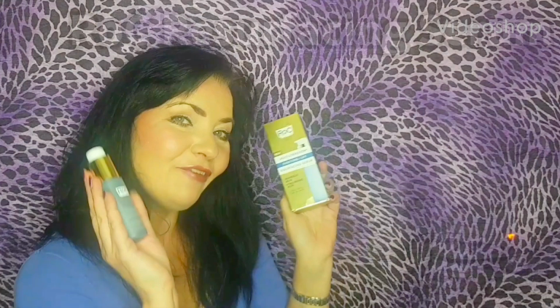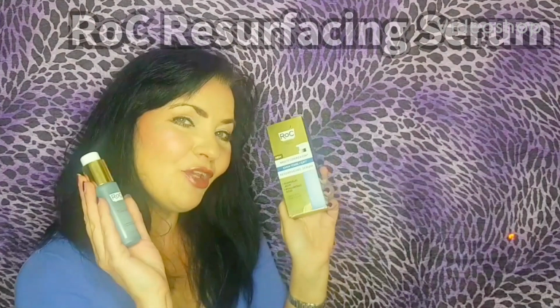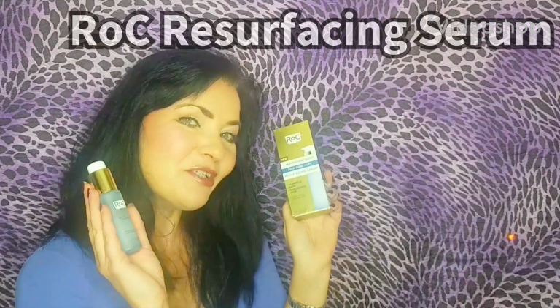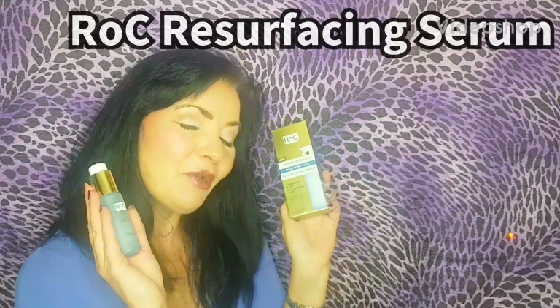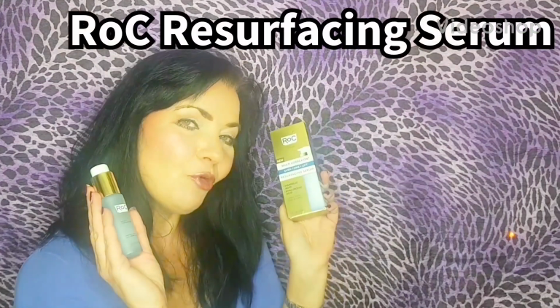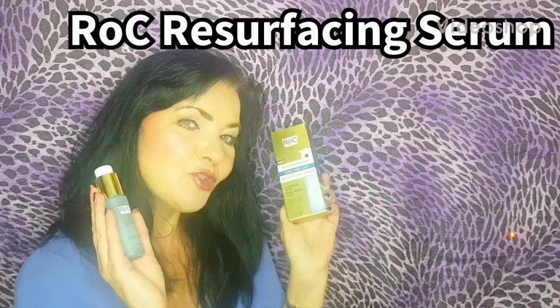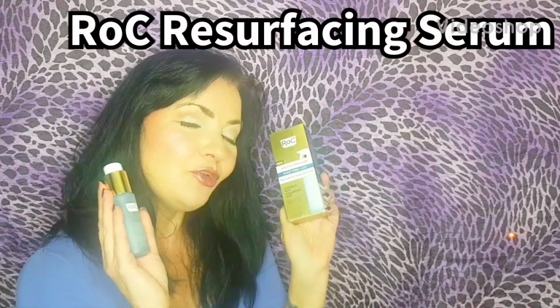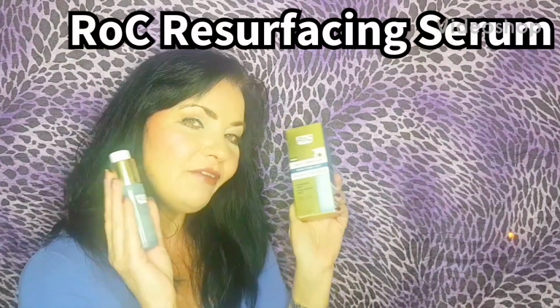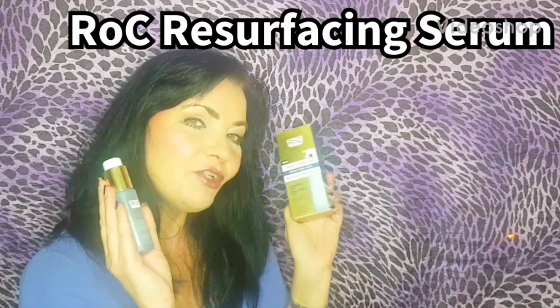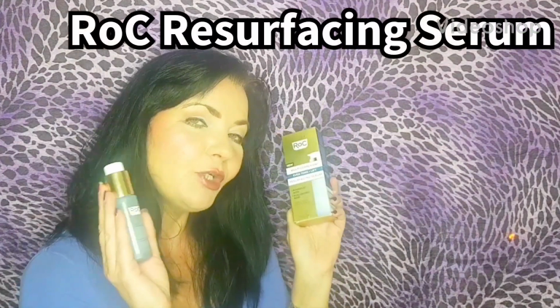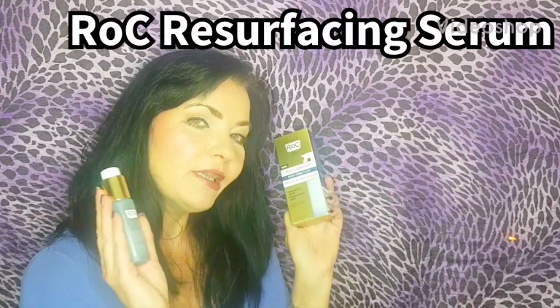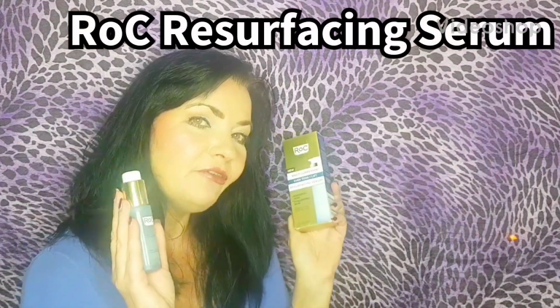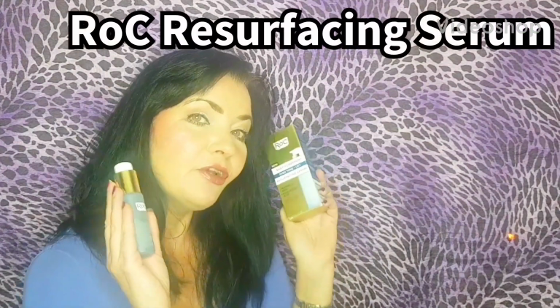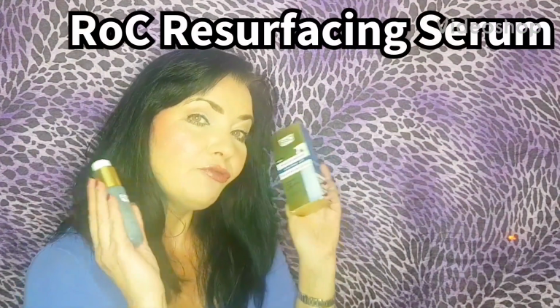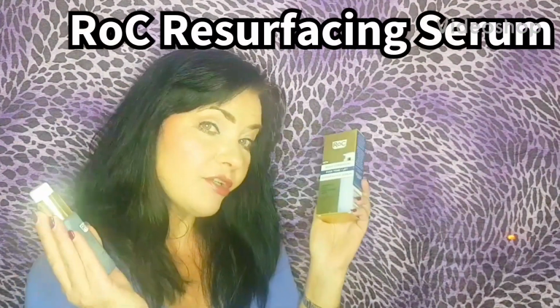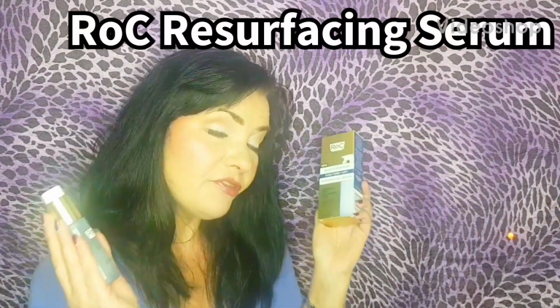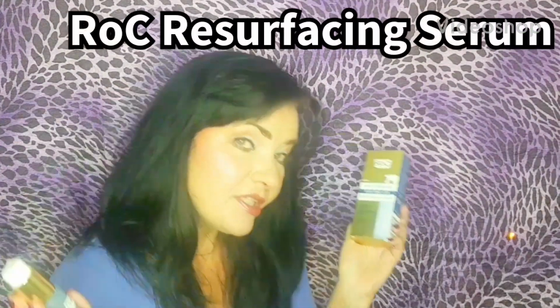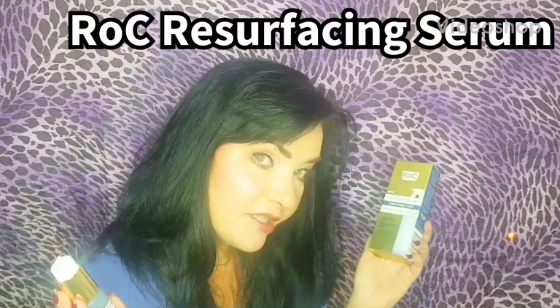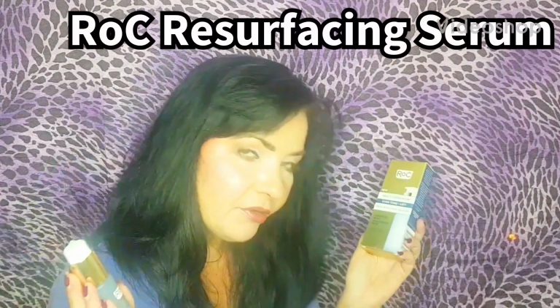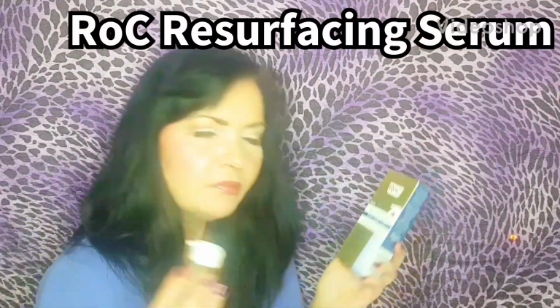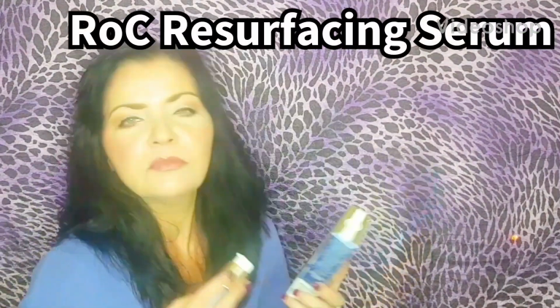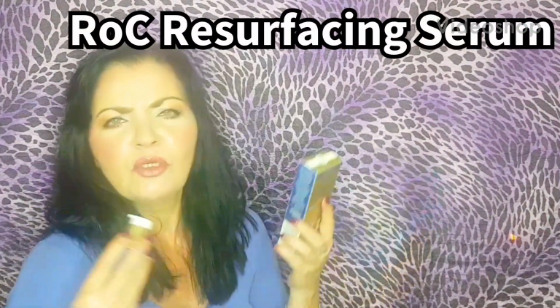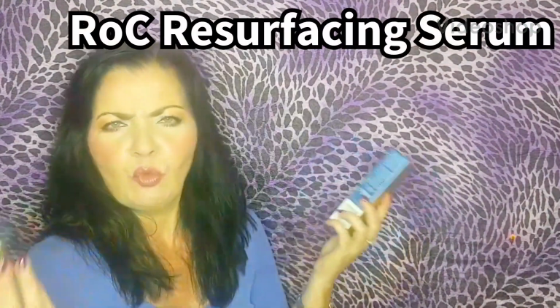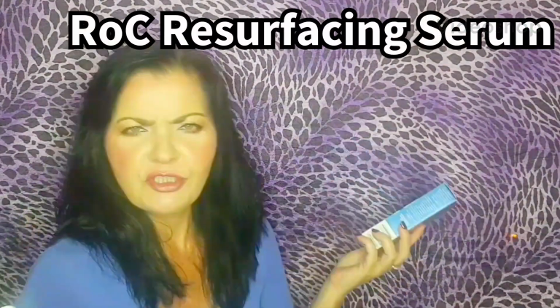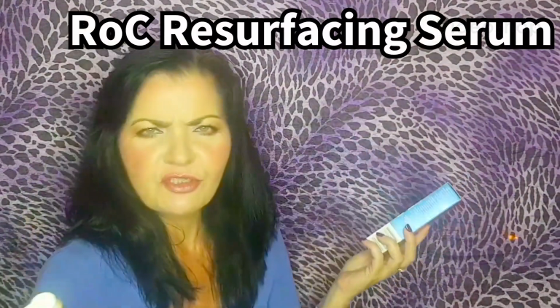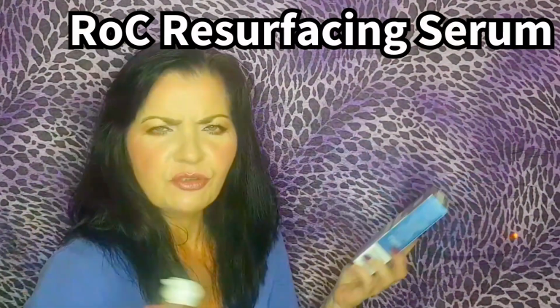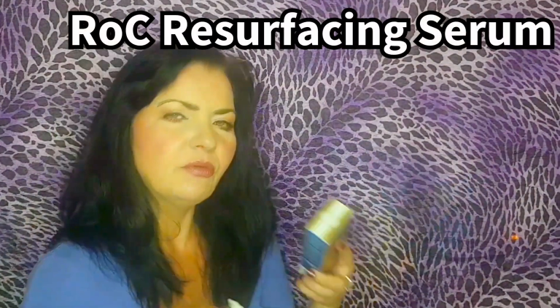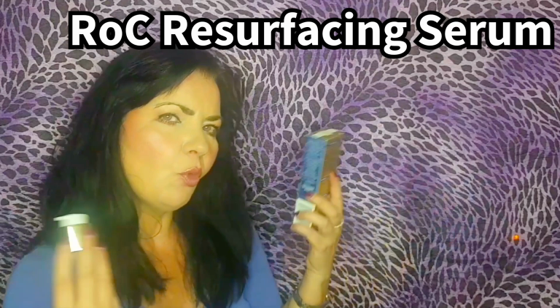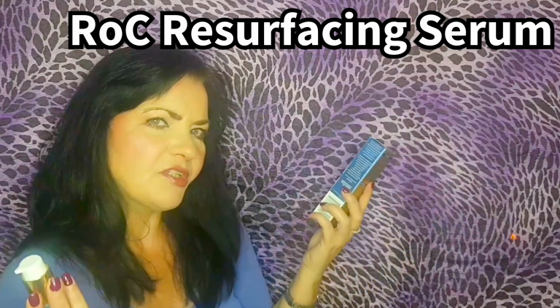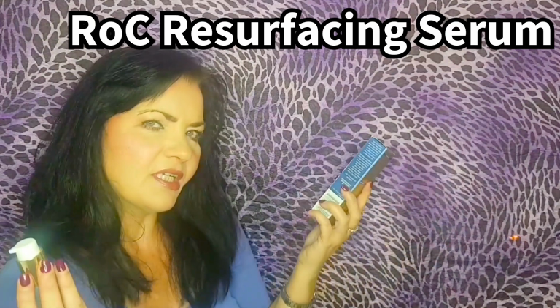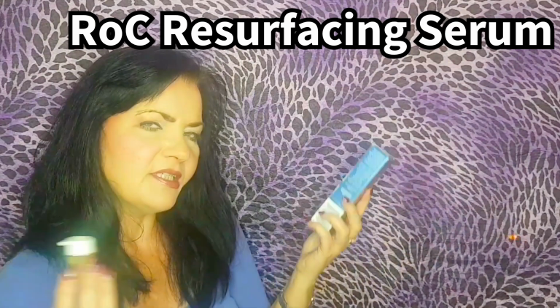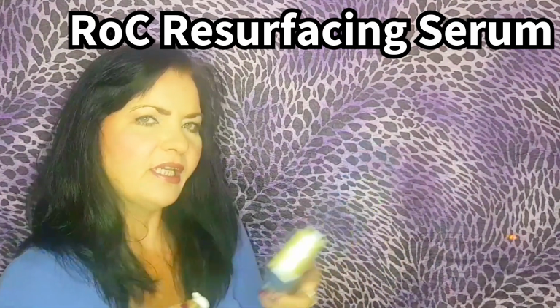Have you heard about Rock's new Even Tone and Lift Resurfacing Serum? What does it do? What does it contain?